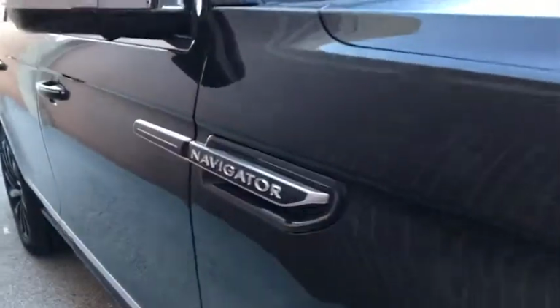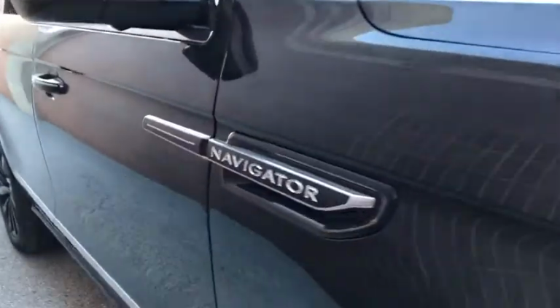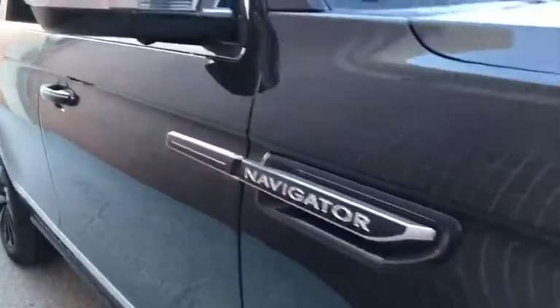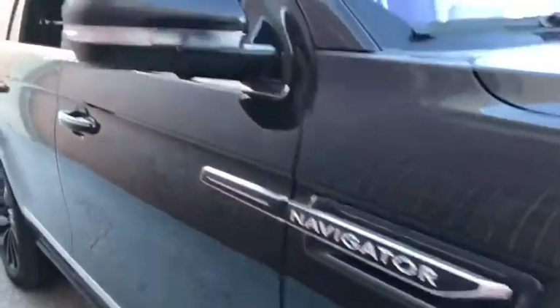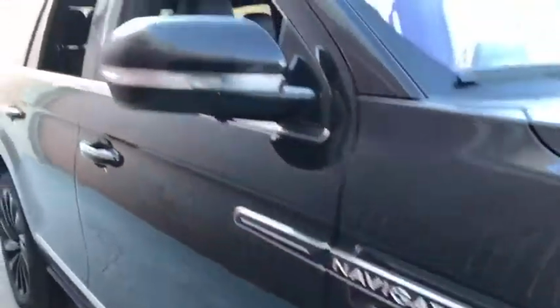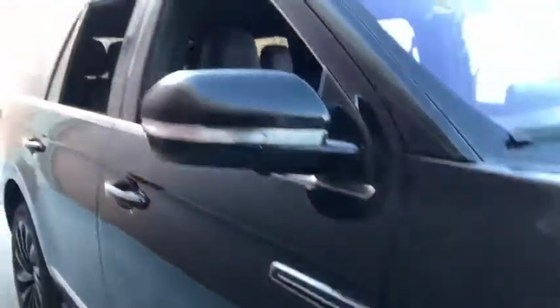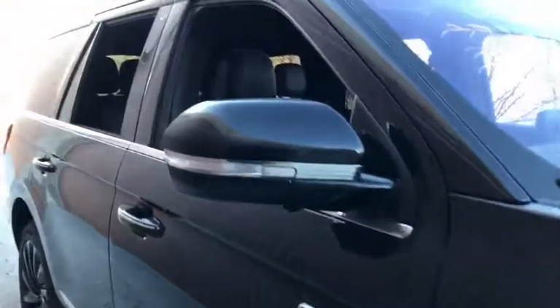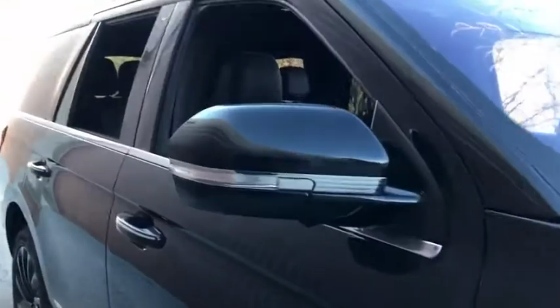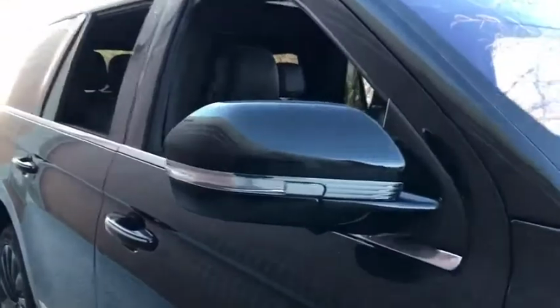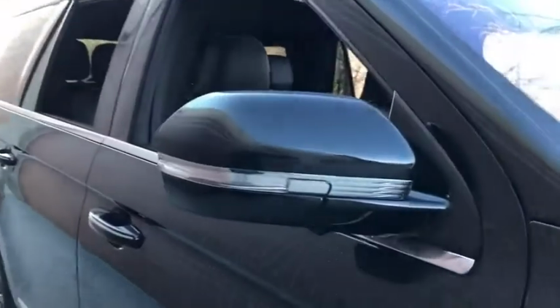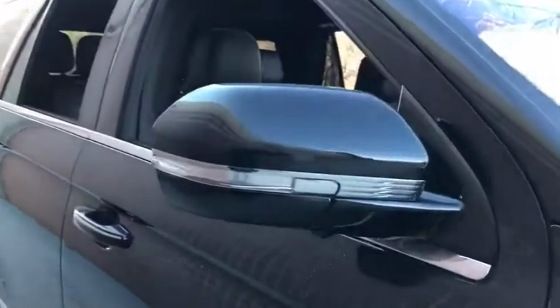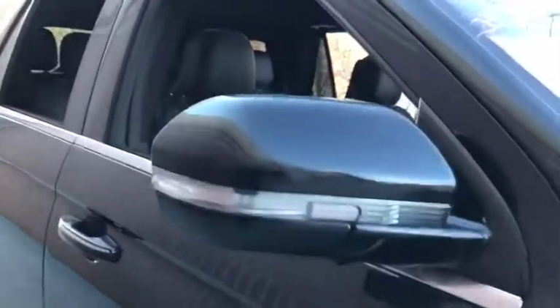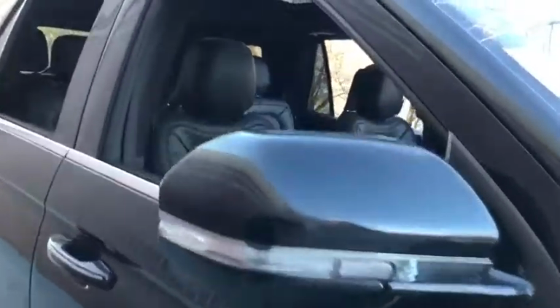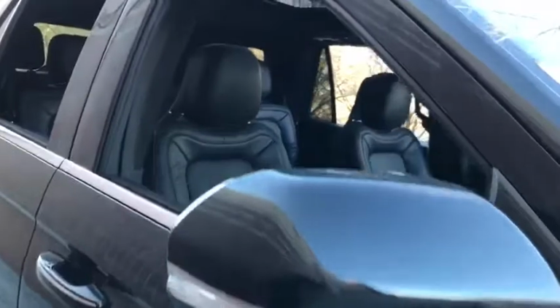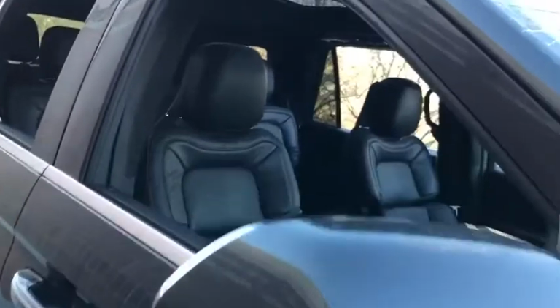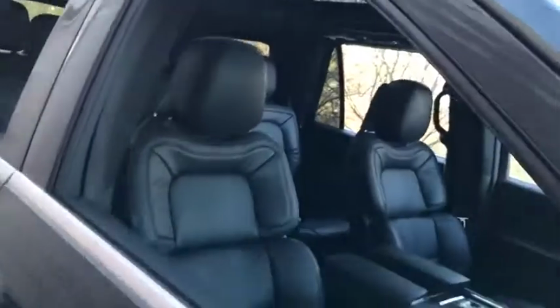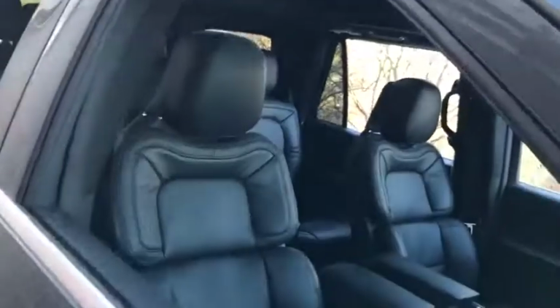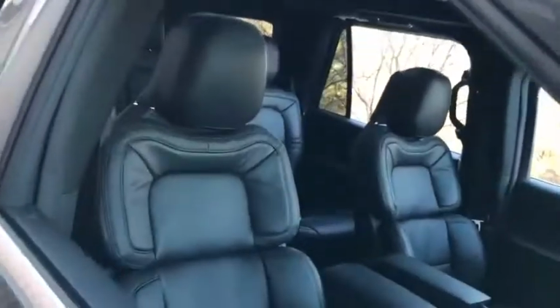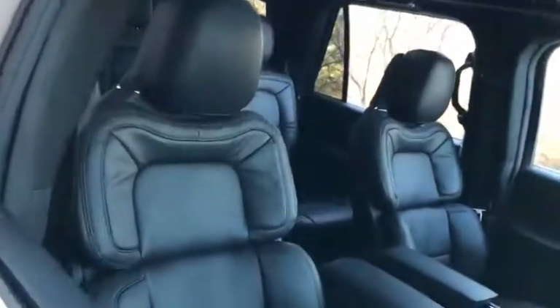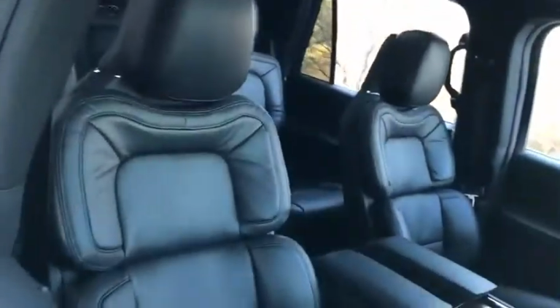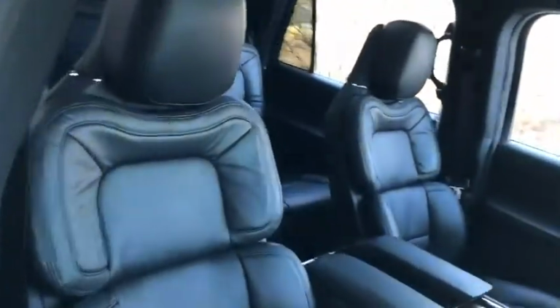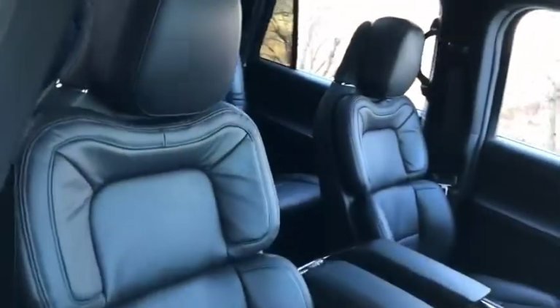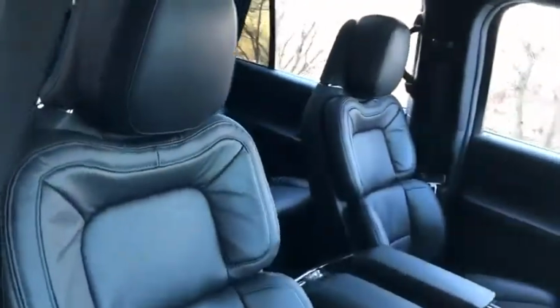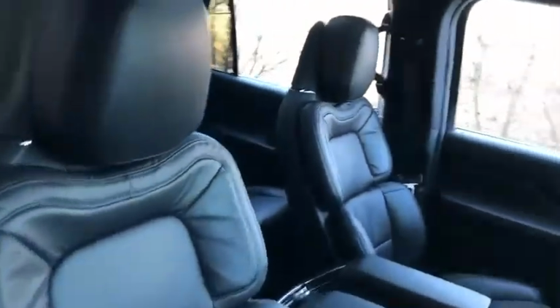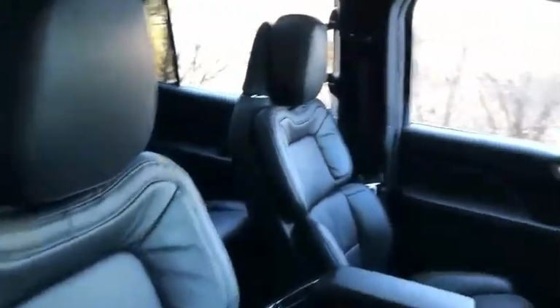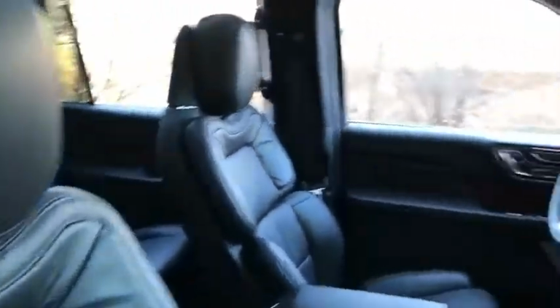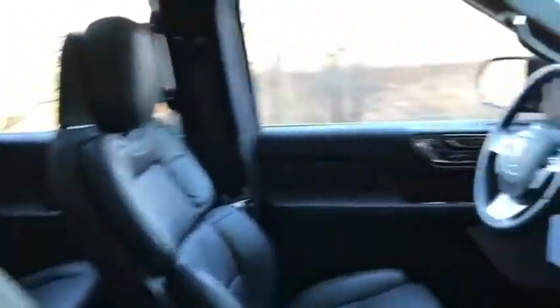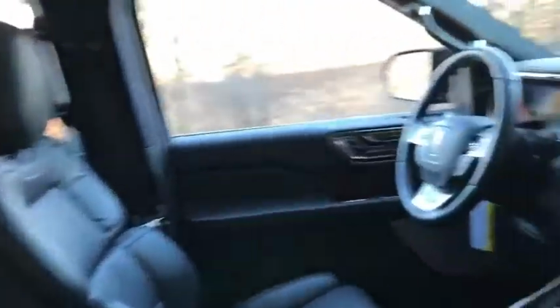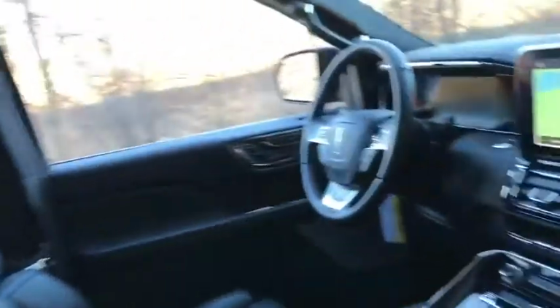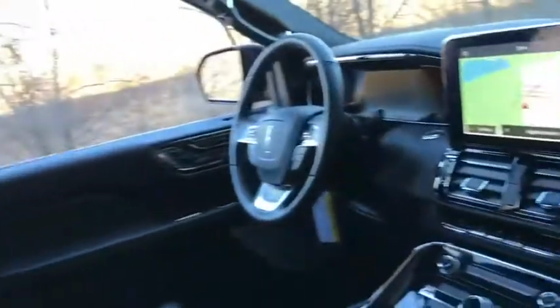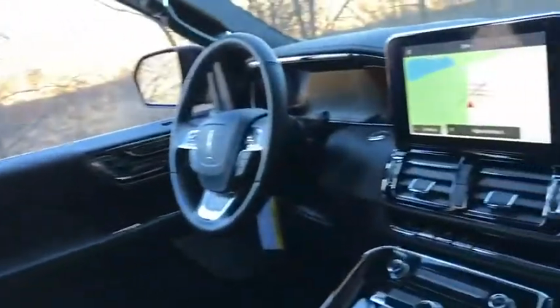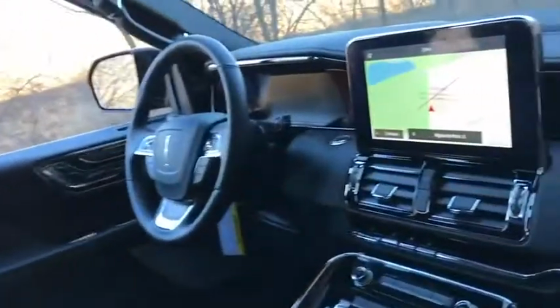This luxury SUV is powerfully persuasive. Here are some of this vehicle's great options.